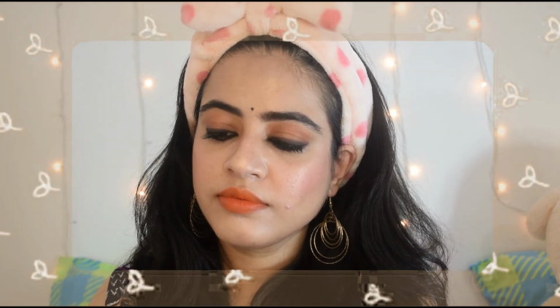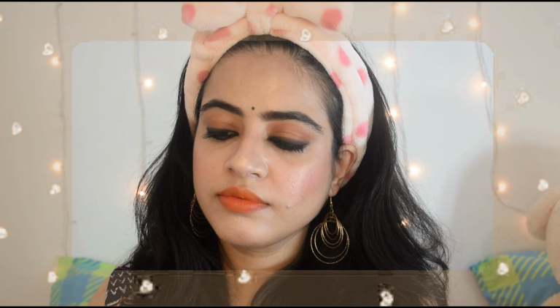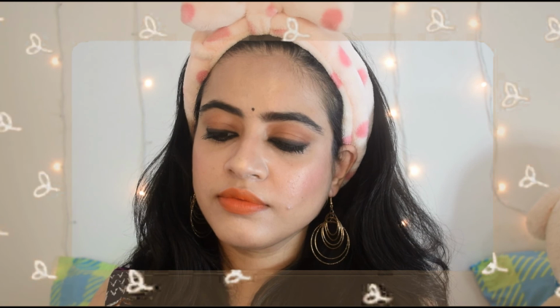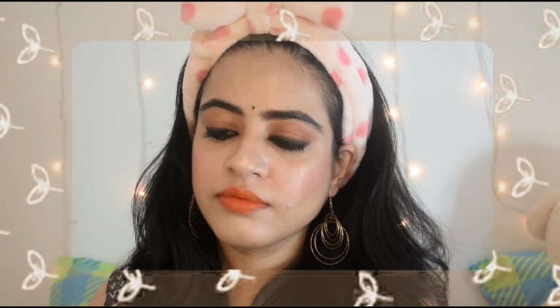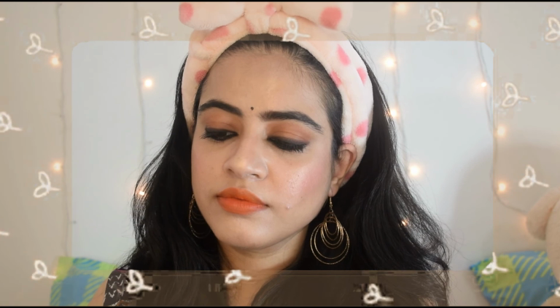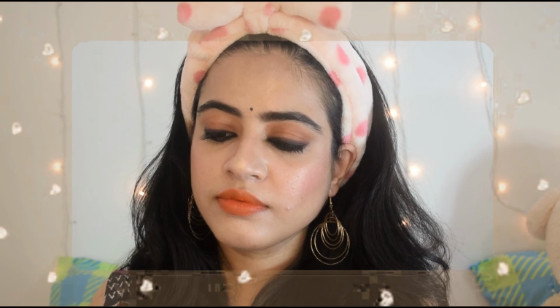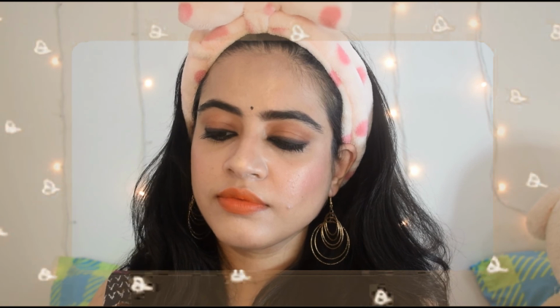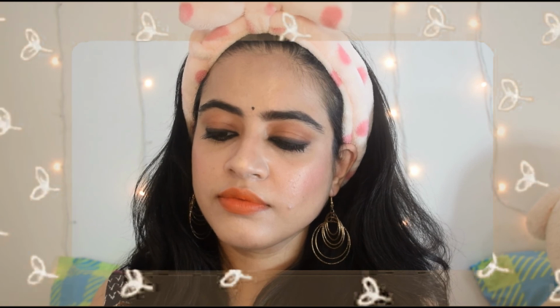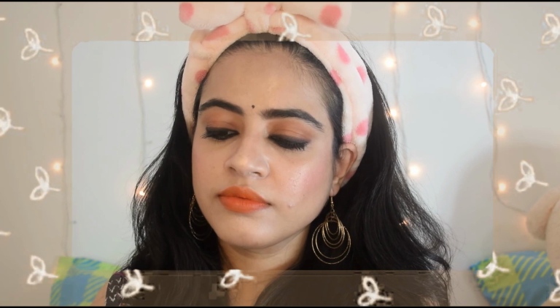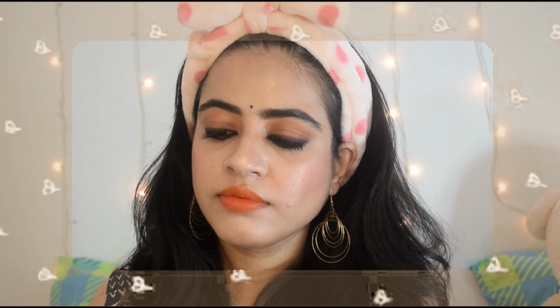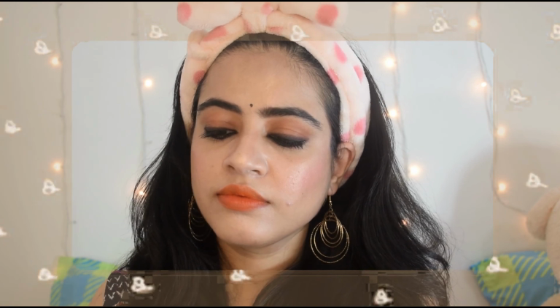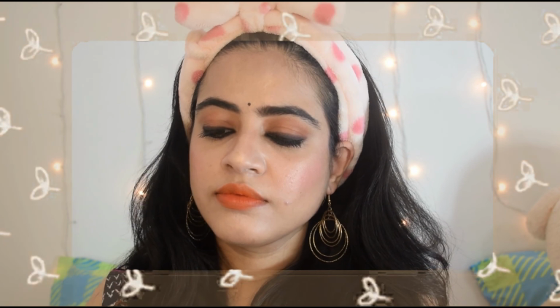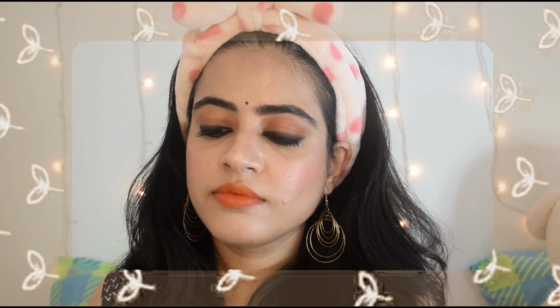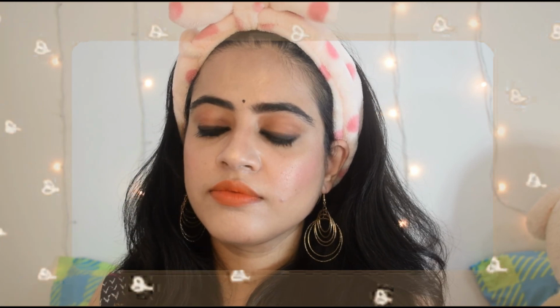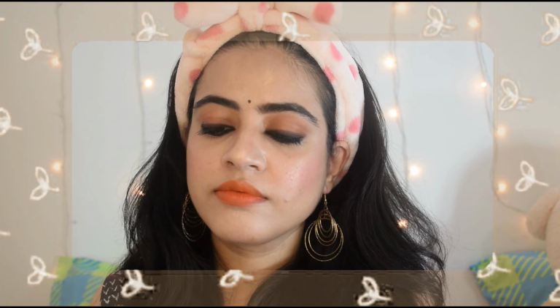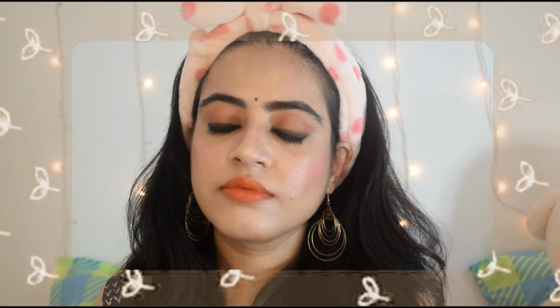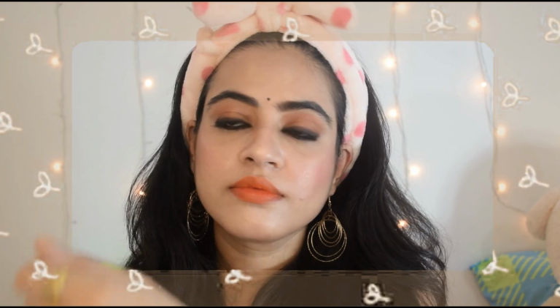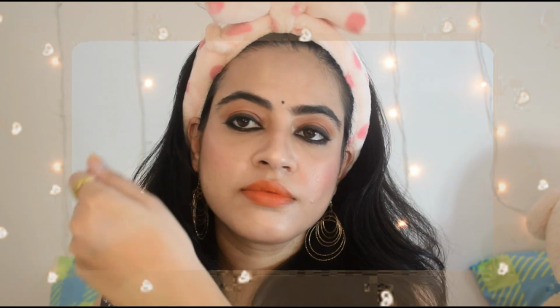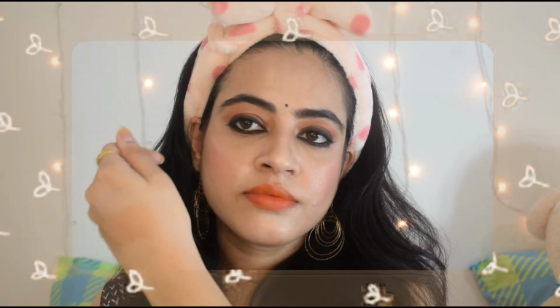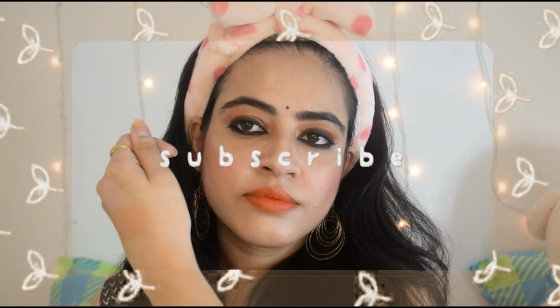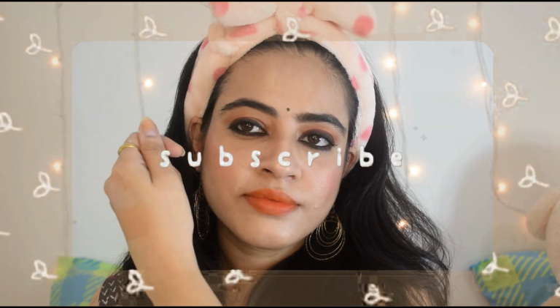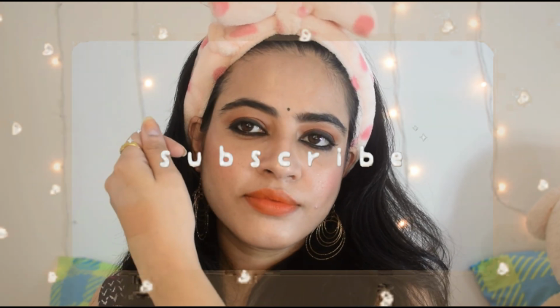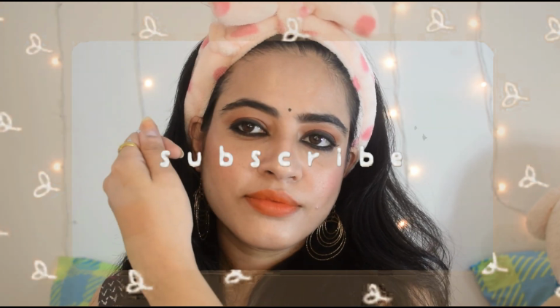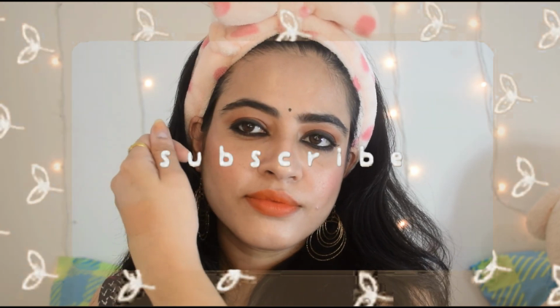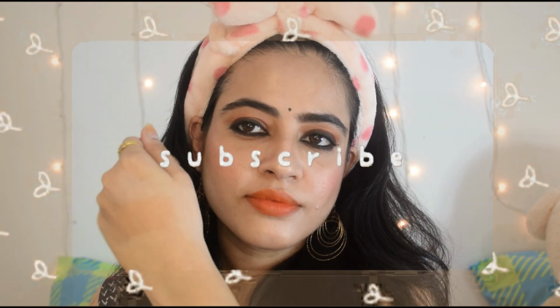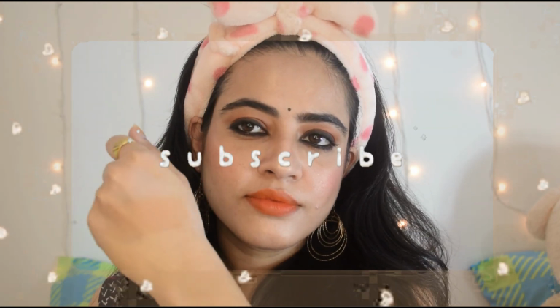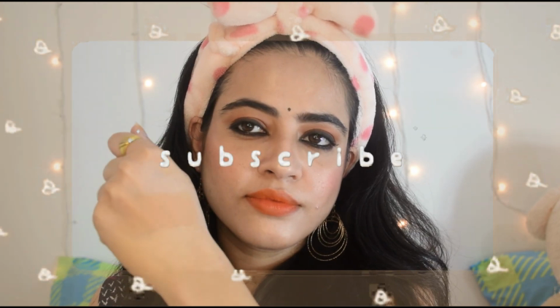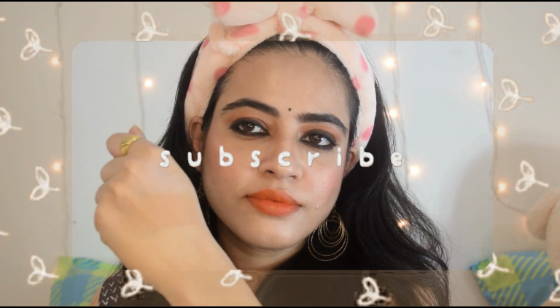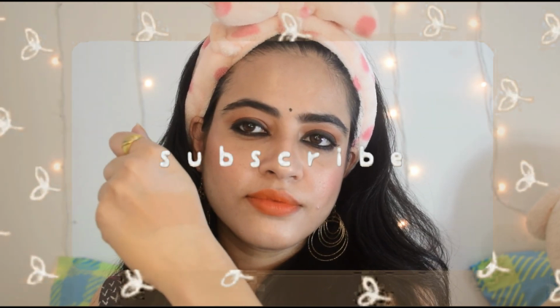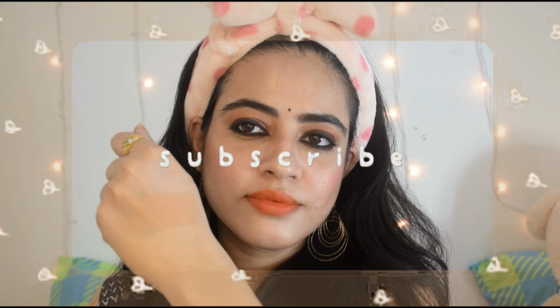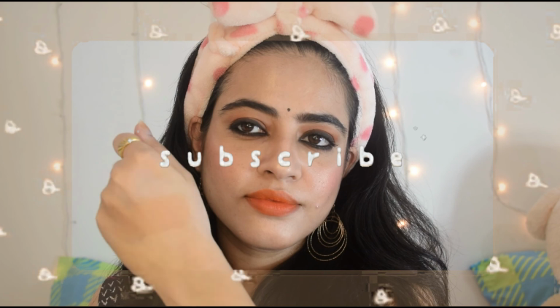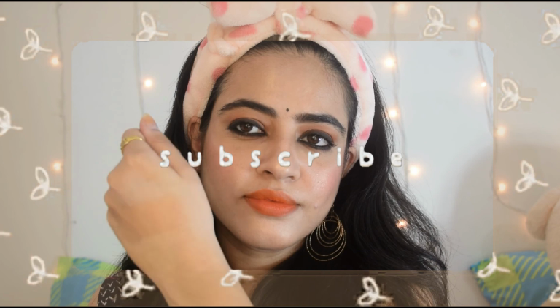So yeah, that's it for today's video! I hope you liked this video, and if you did, please like, comment, and subscribe to my channel. Bye!